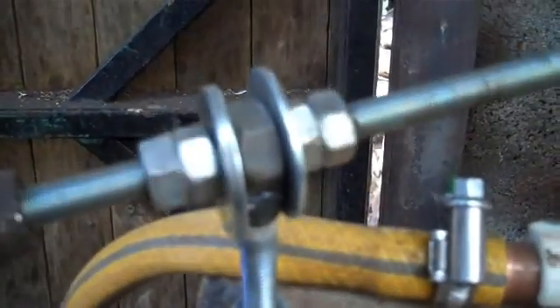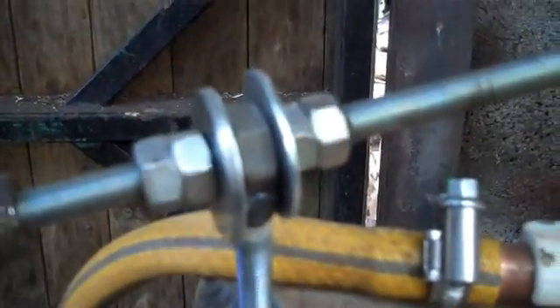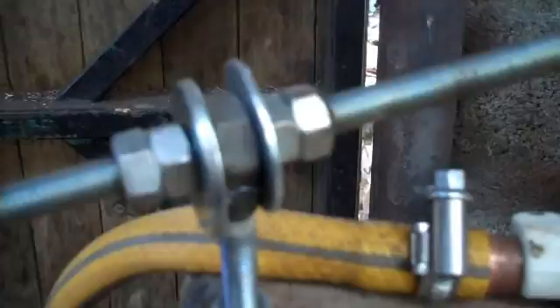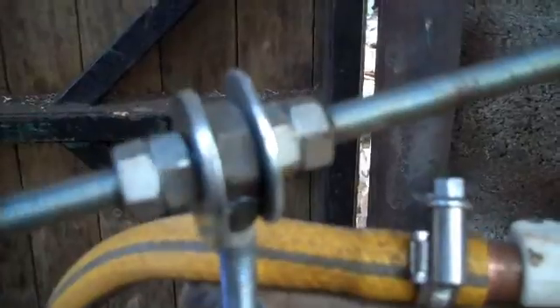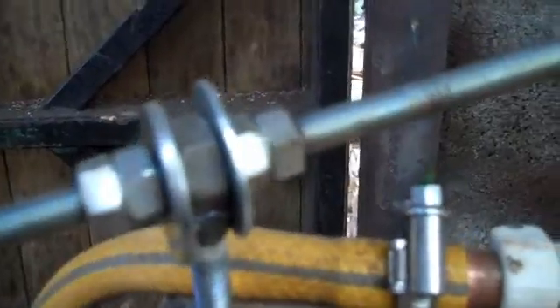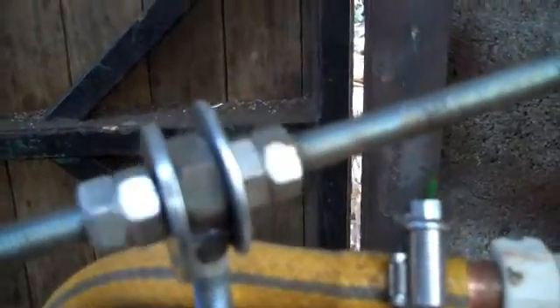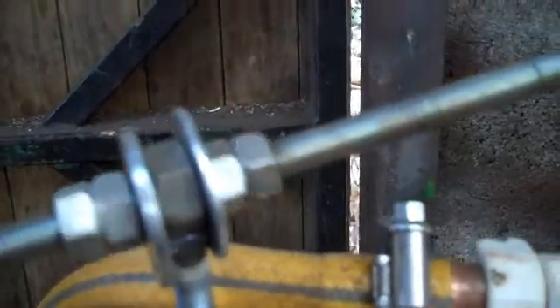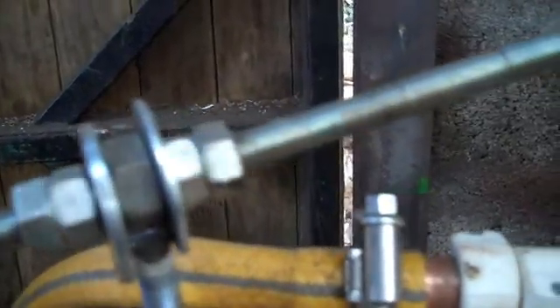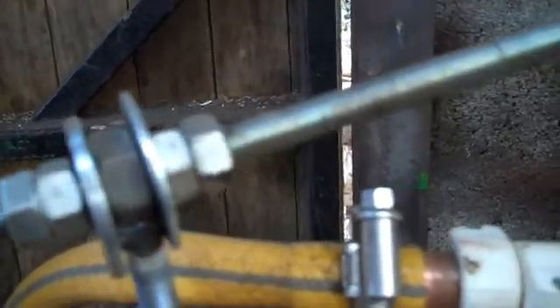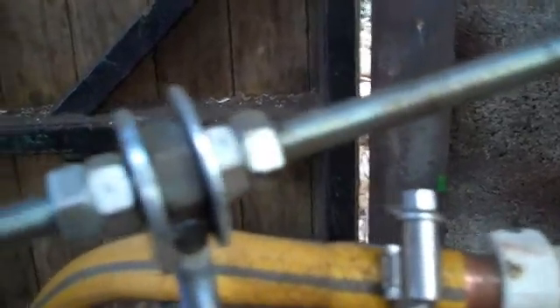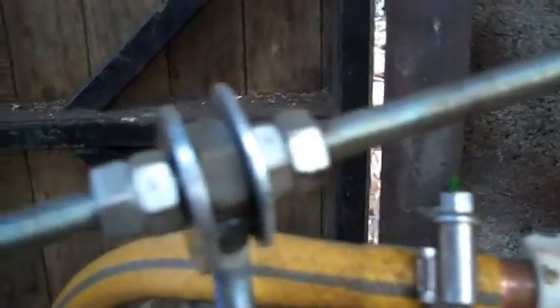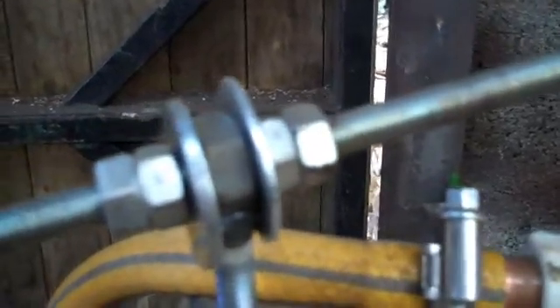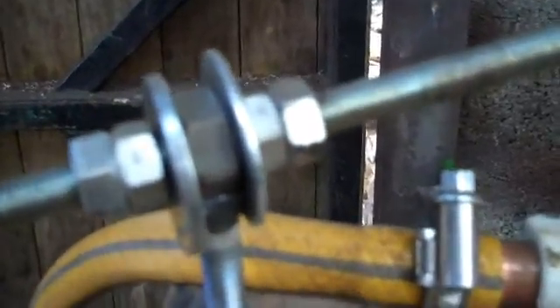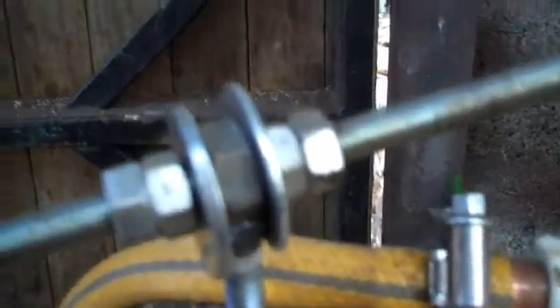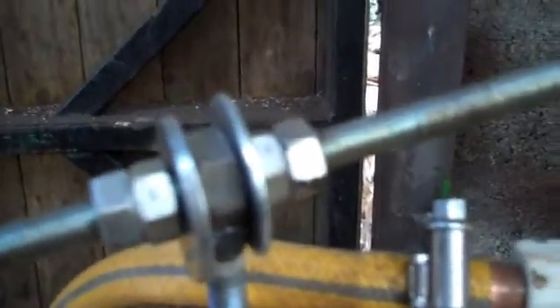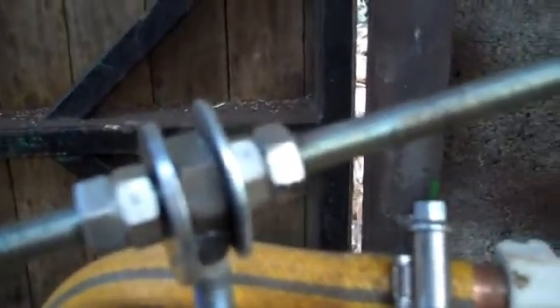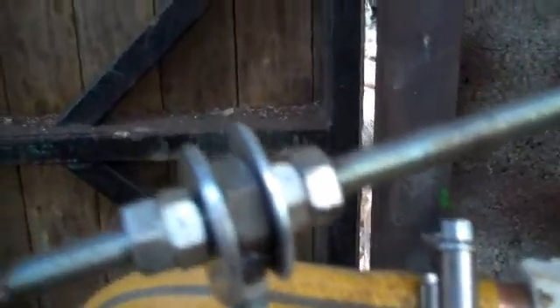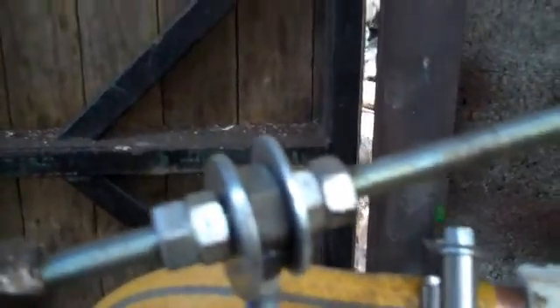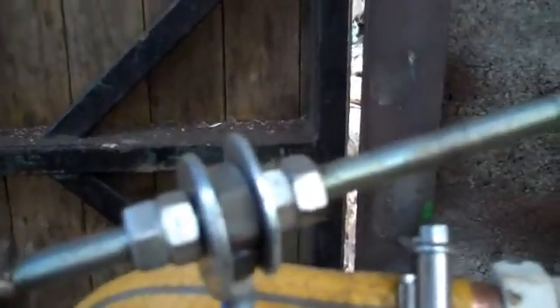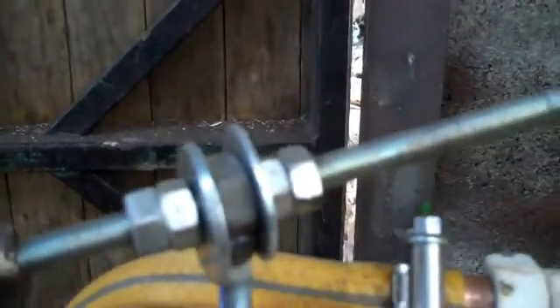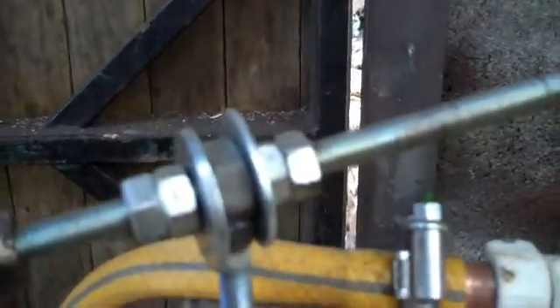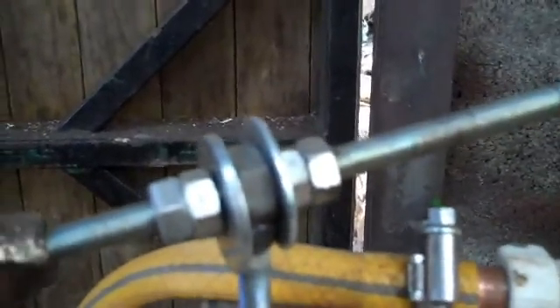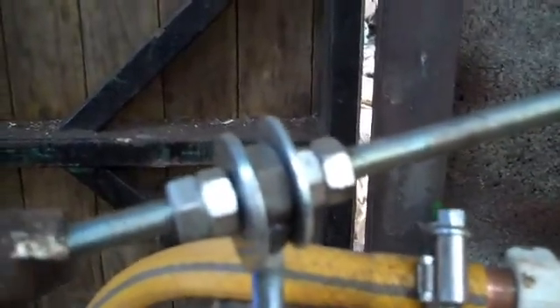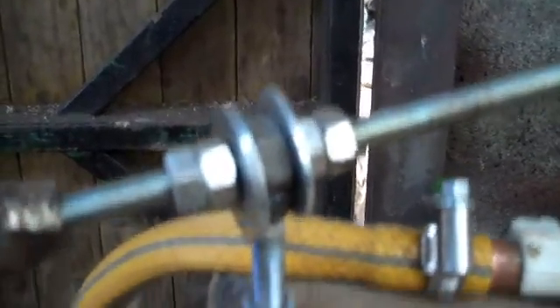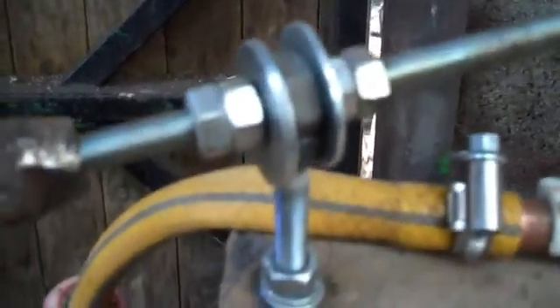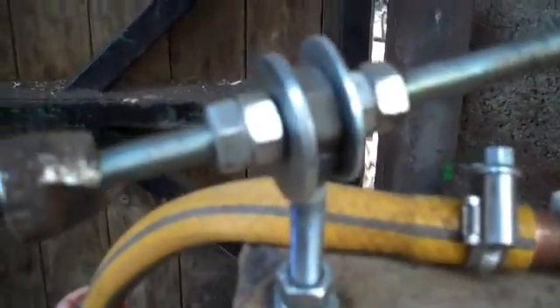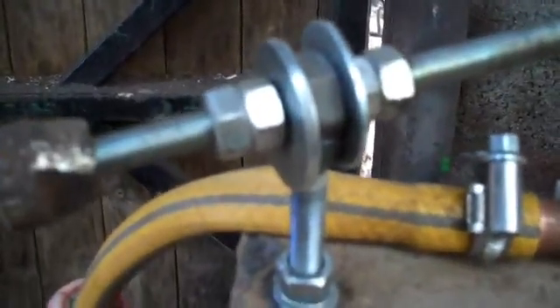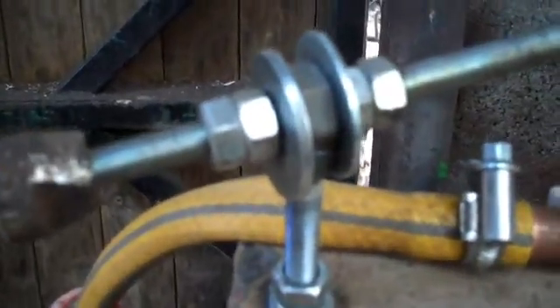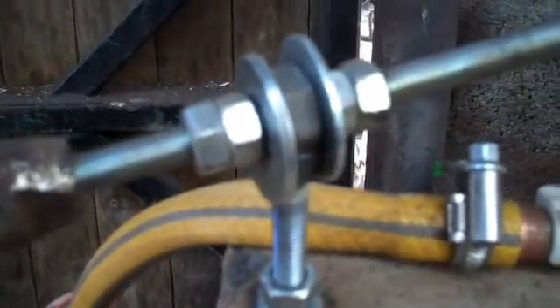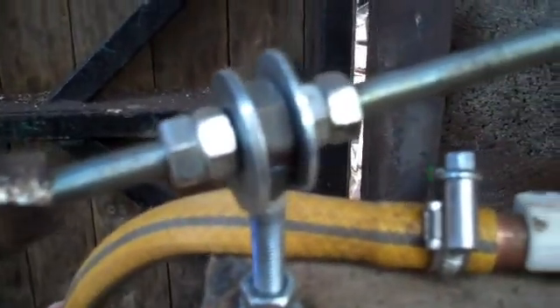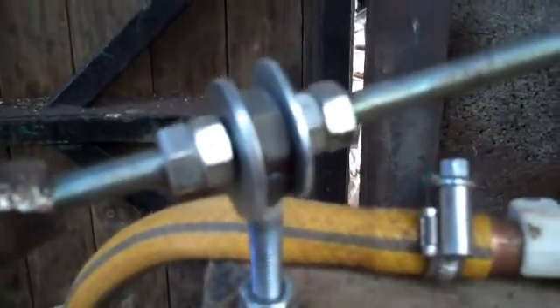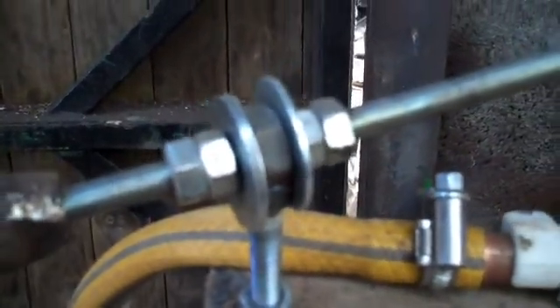The threads are a bit fine and it takes a bit of time to get it adjusted, but it's working.